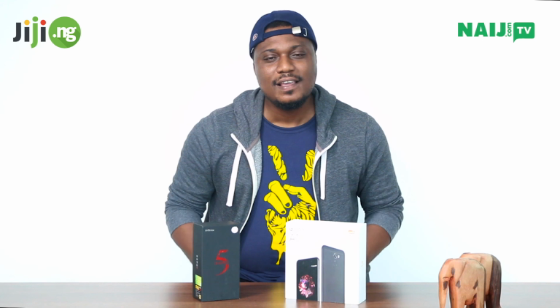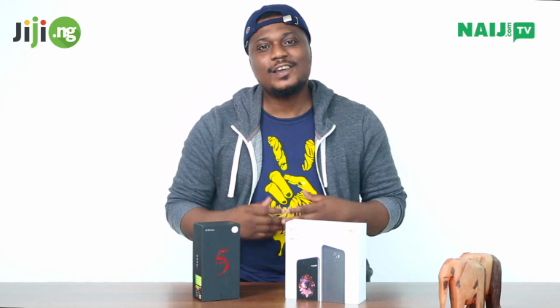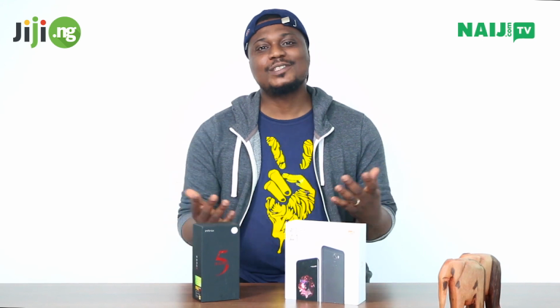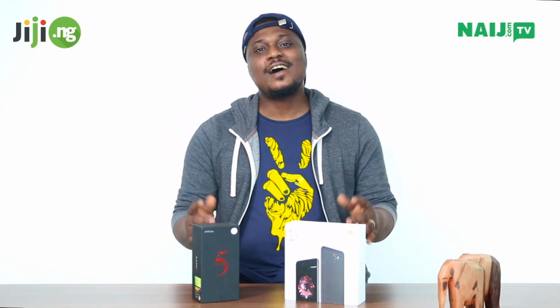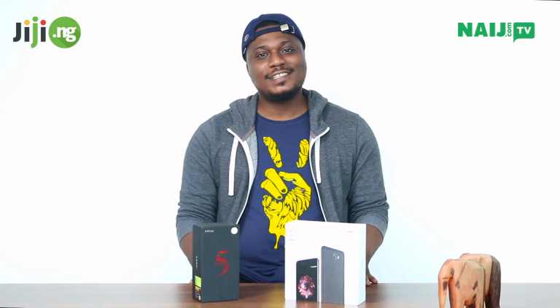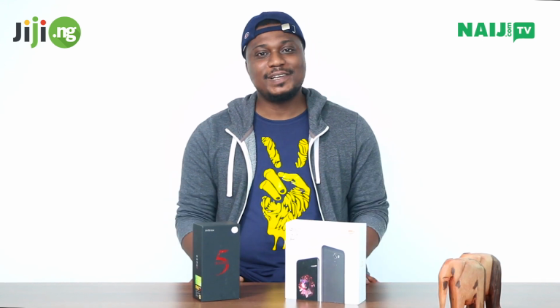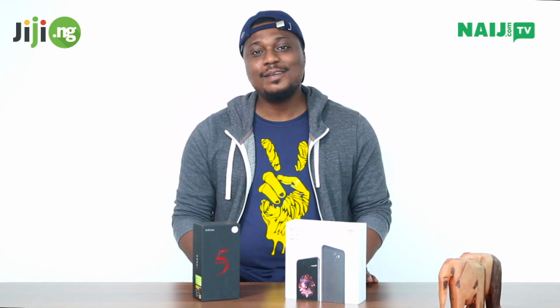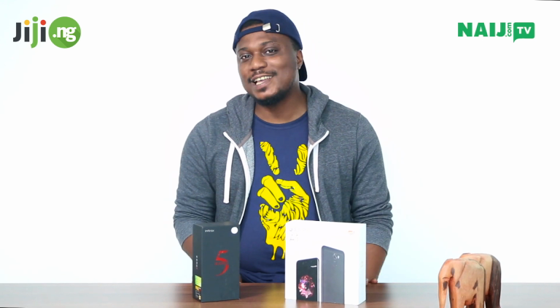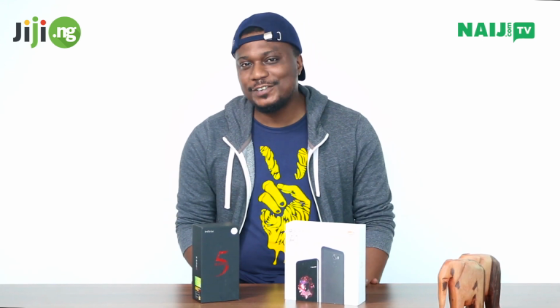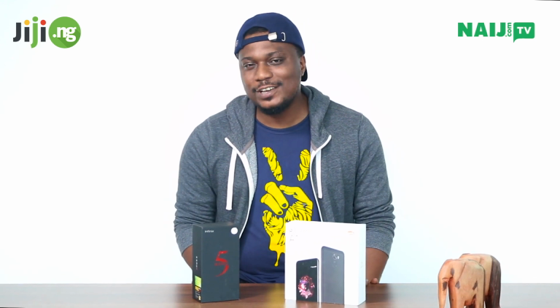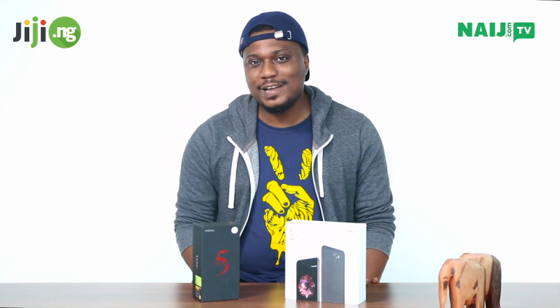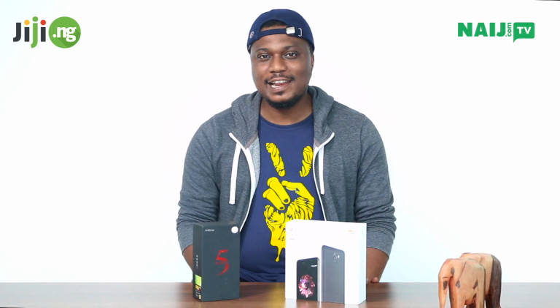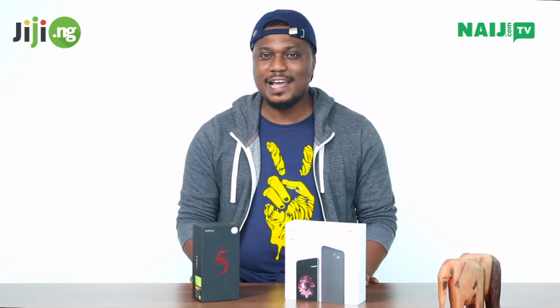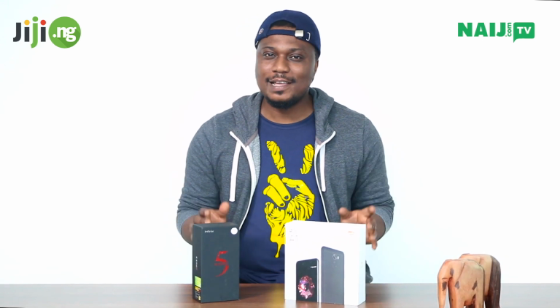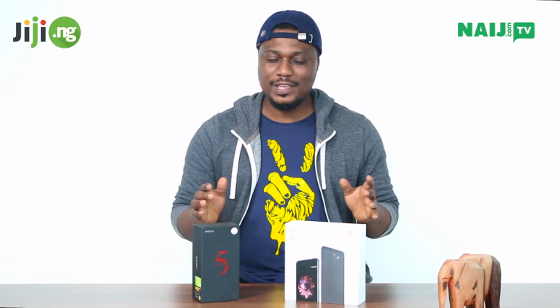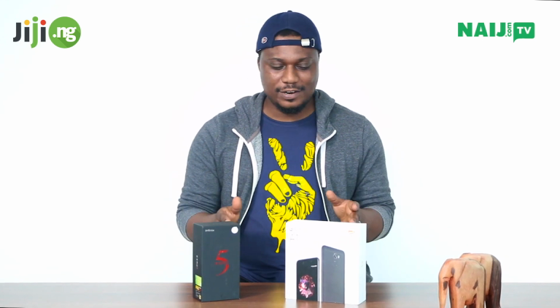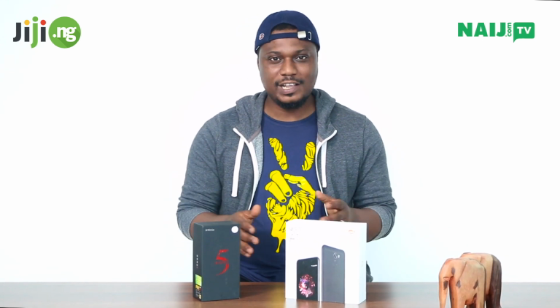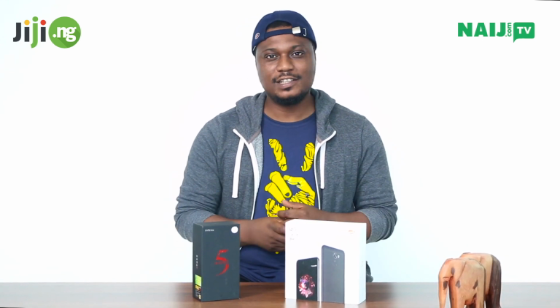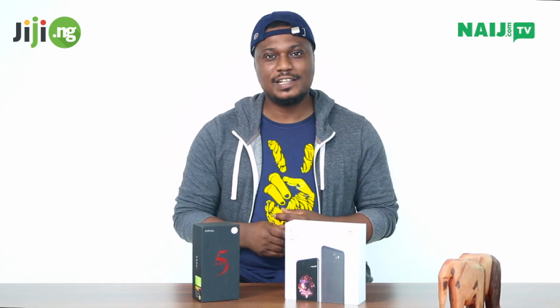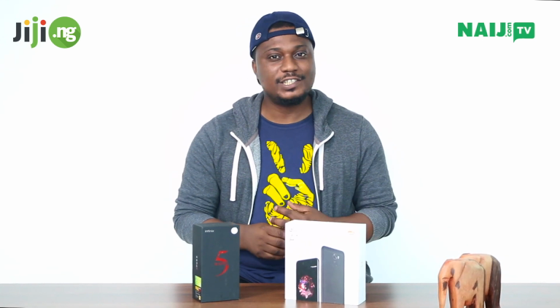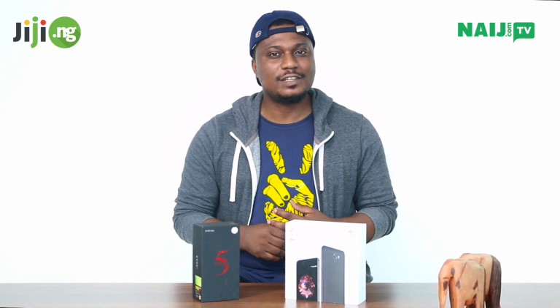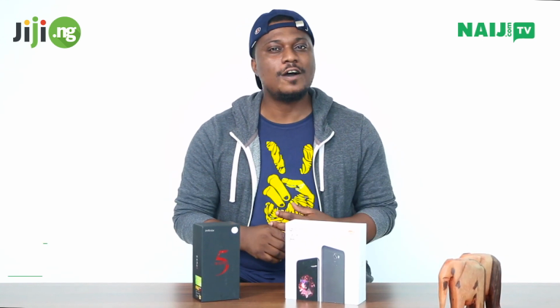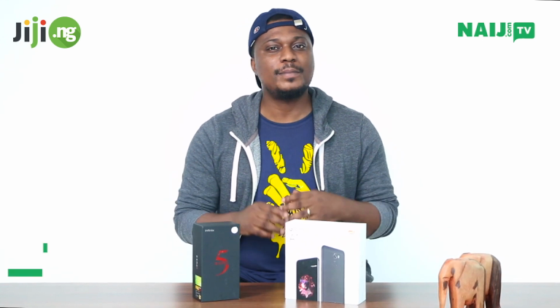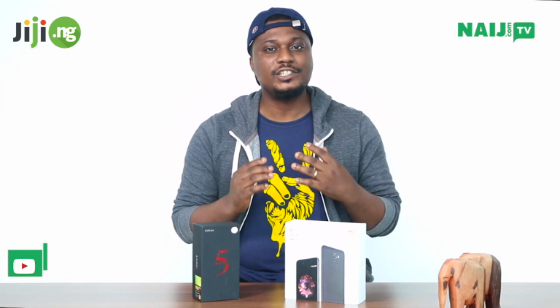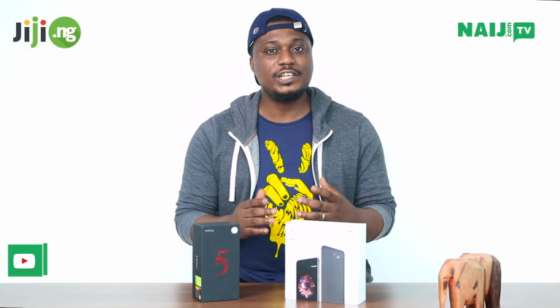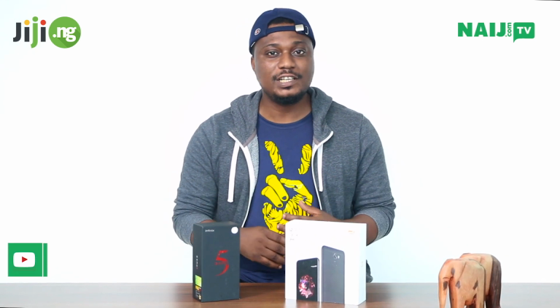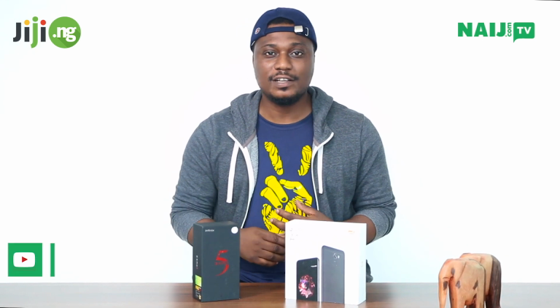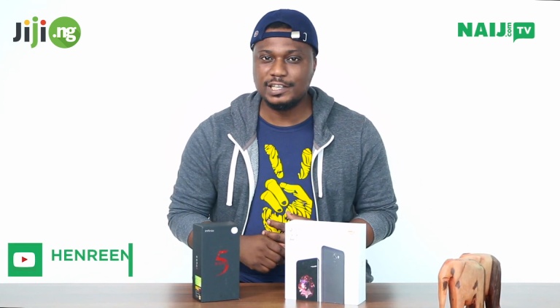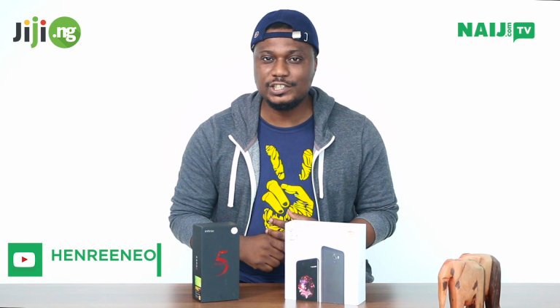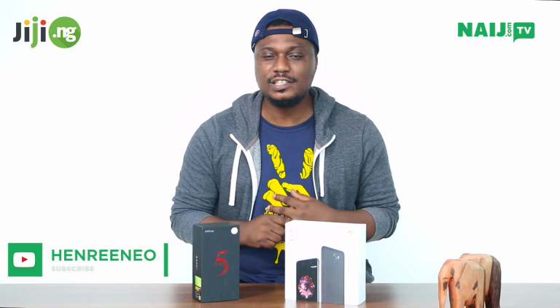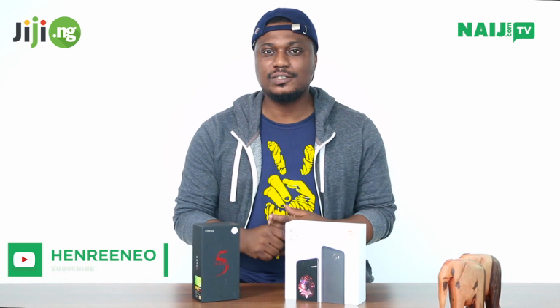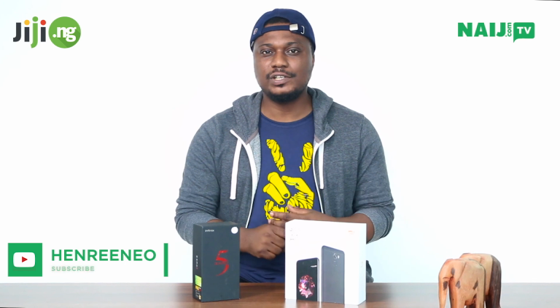Hey, what's up guys? My name is Henry Neo and I'm here in the Naij.com and GG.ng studios.